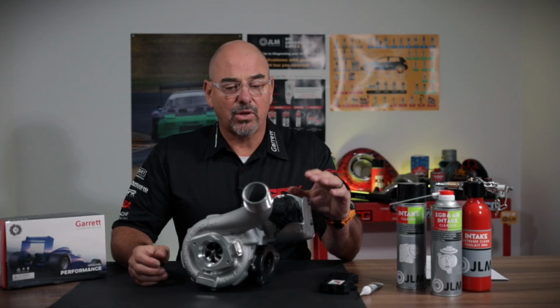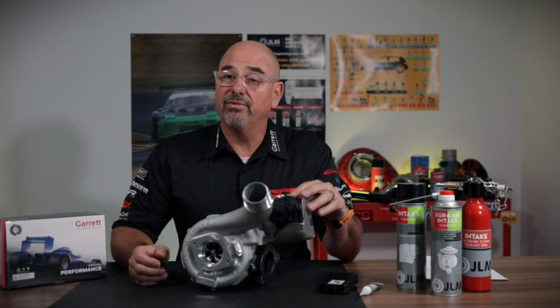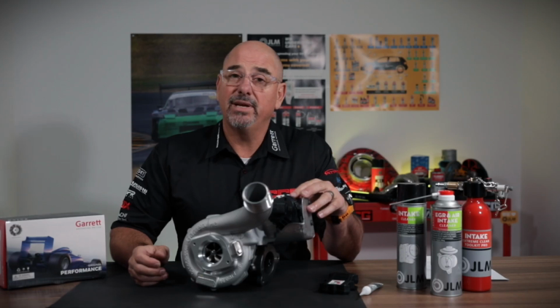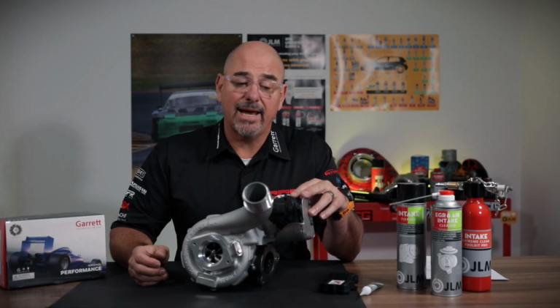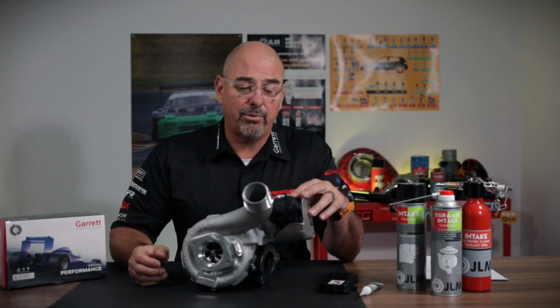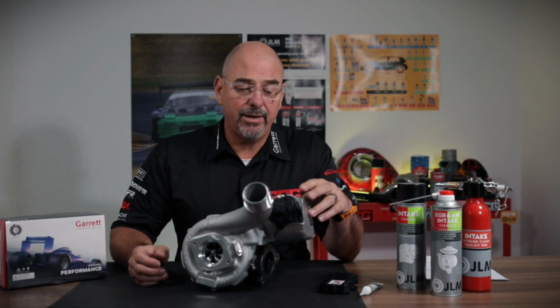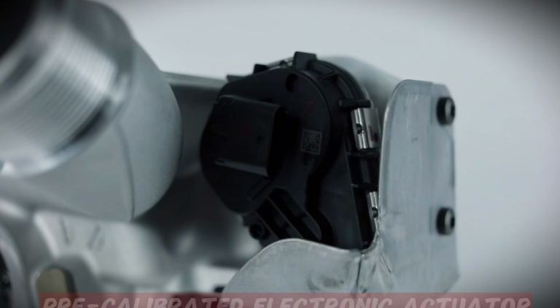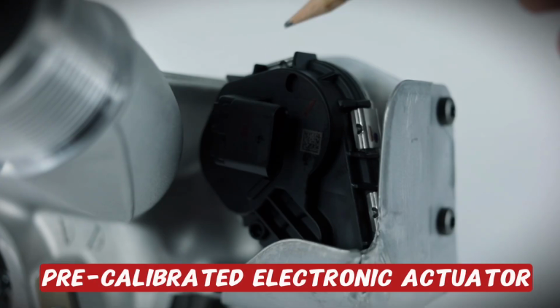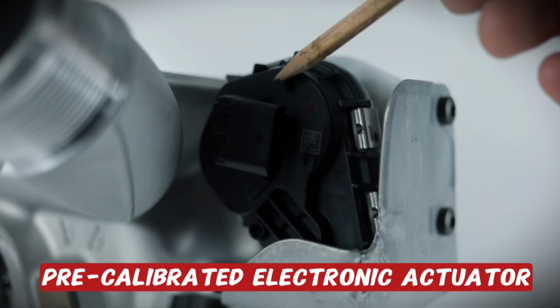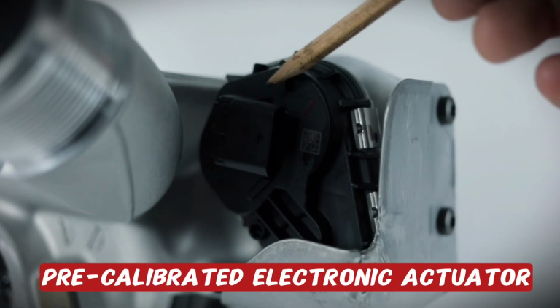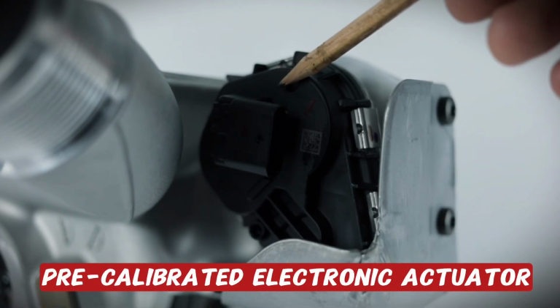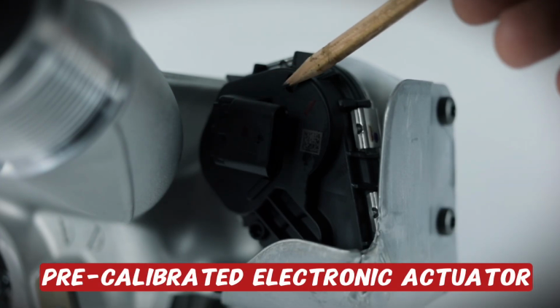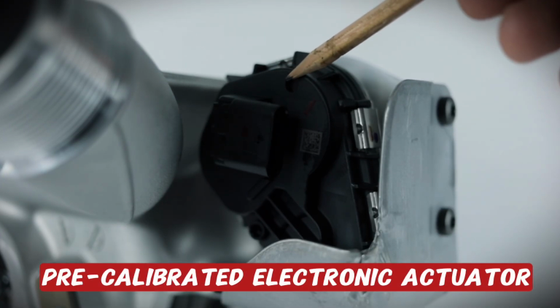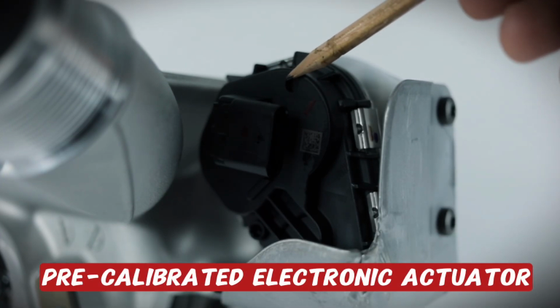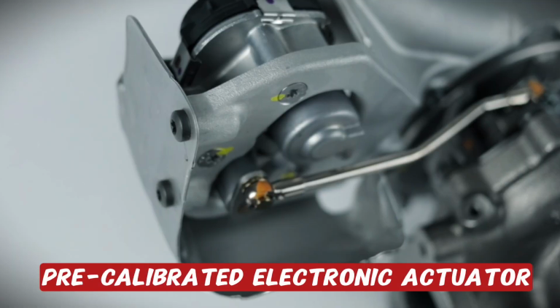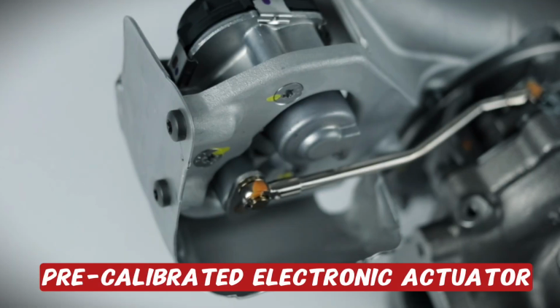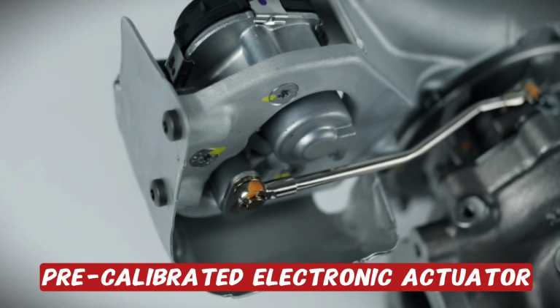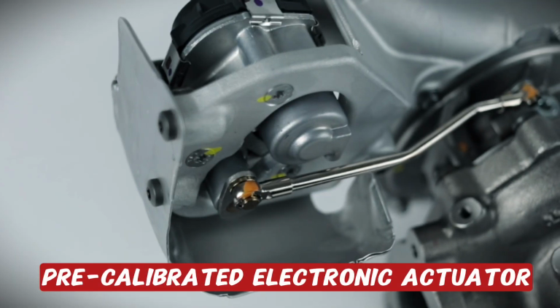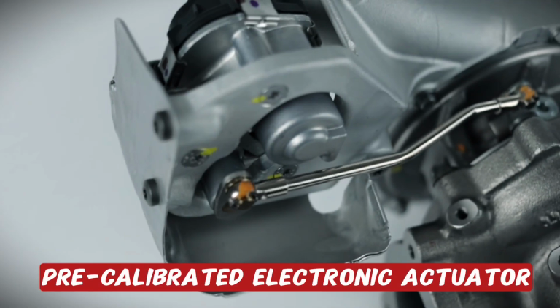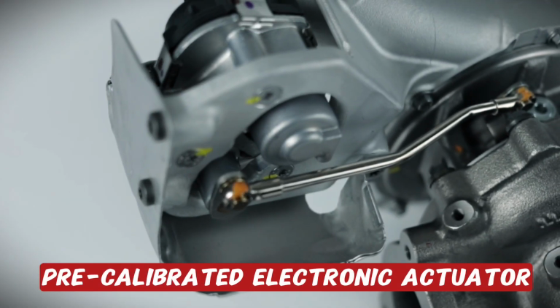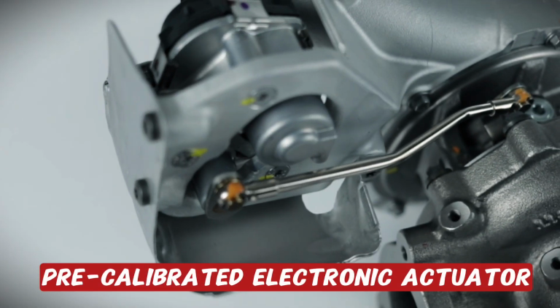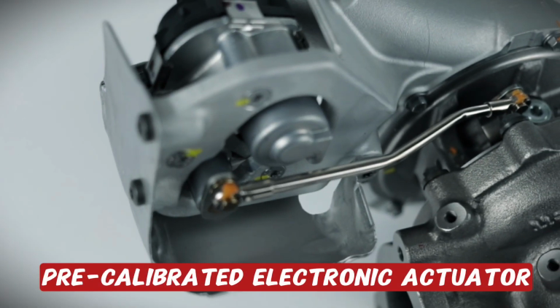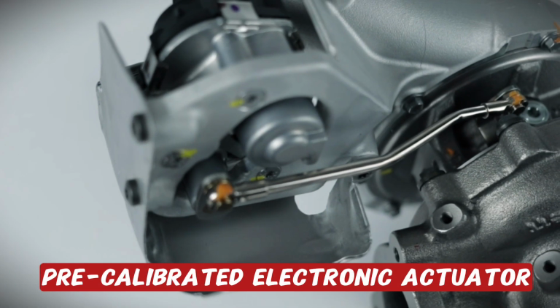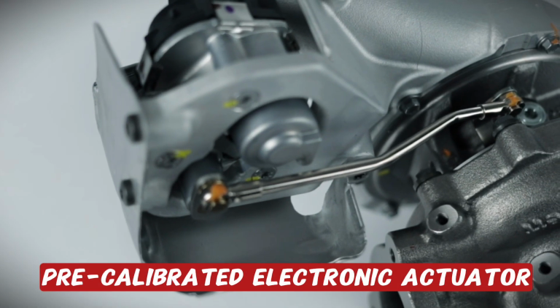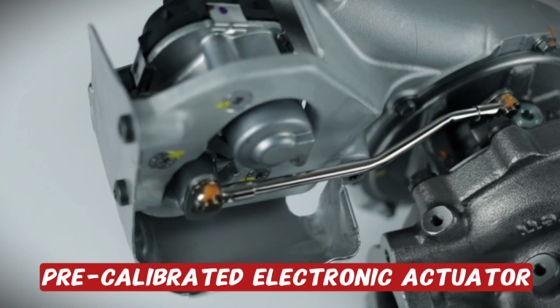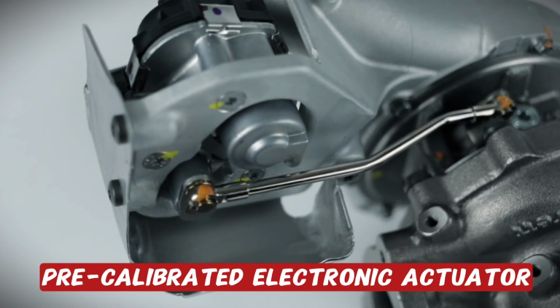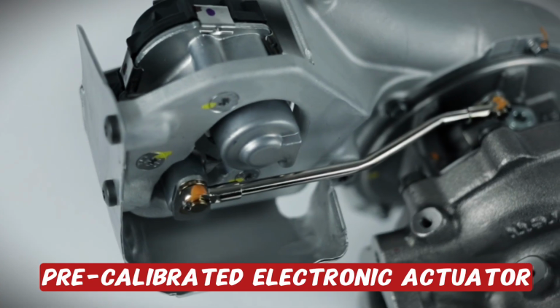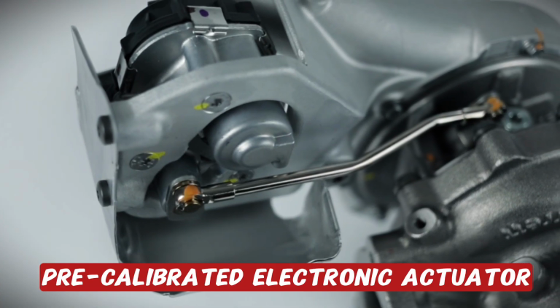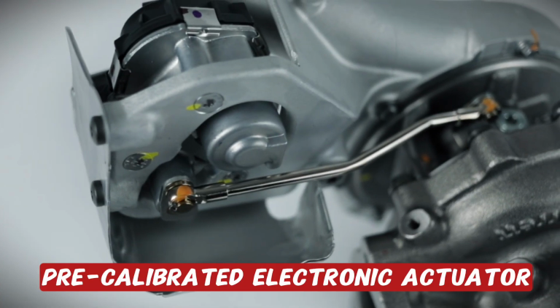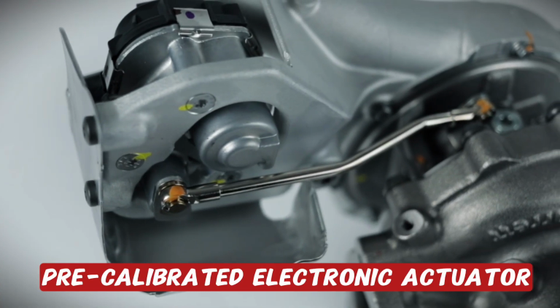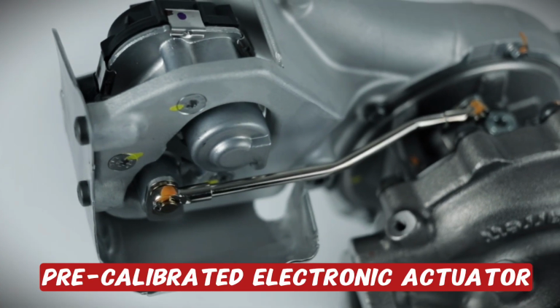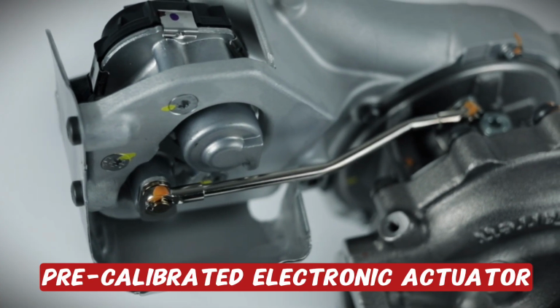The turbocharger comes with a fully calibrated preset electronic actuator. This controls the variable vane and is ready plug and play for your installation.